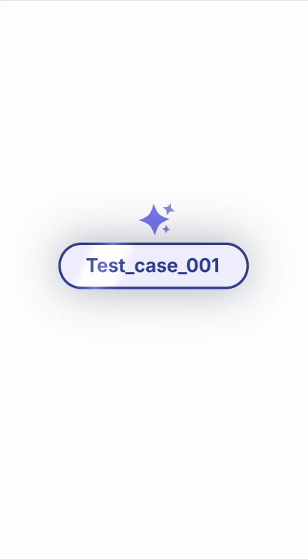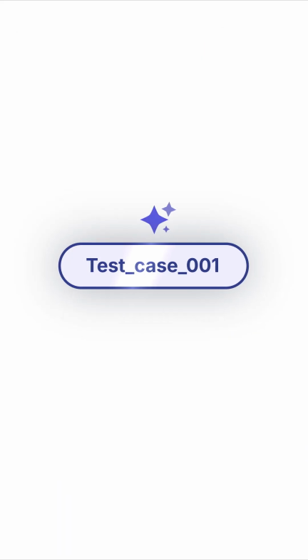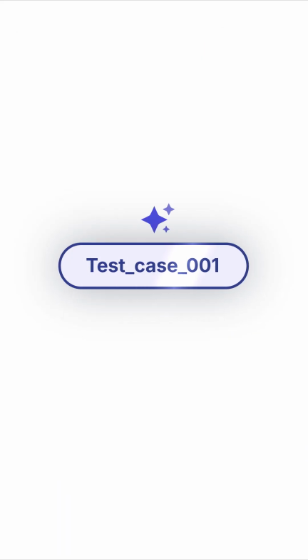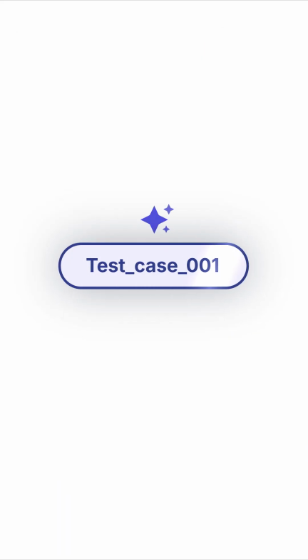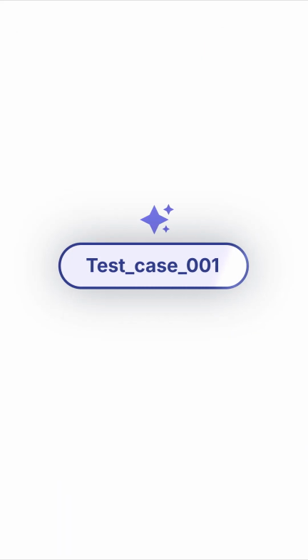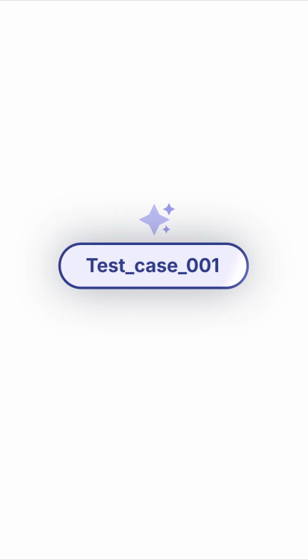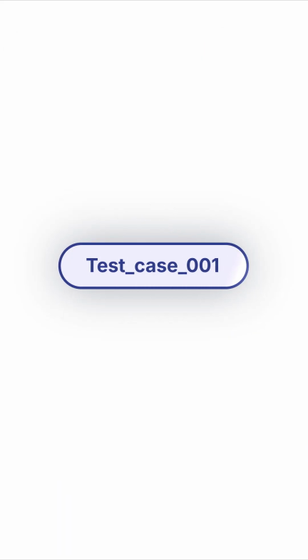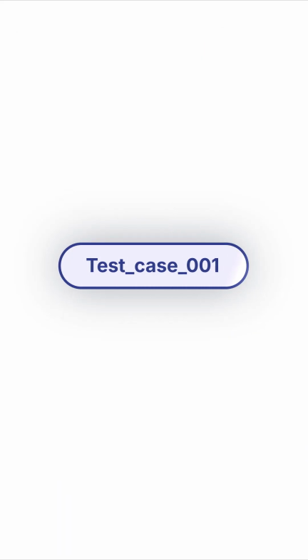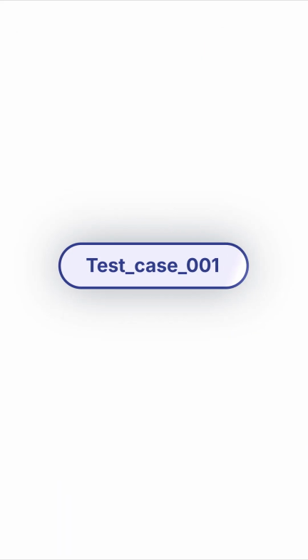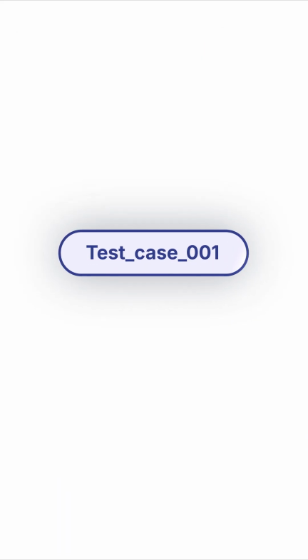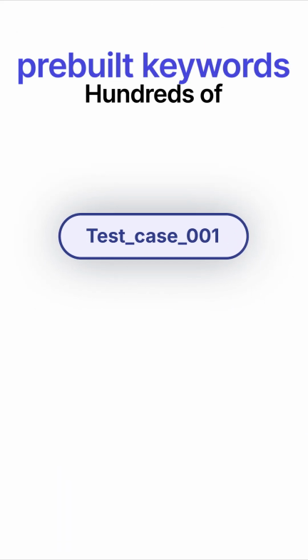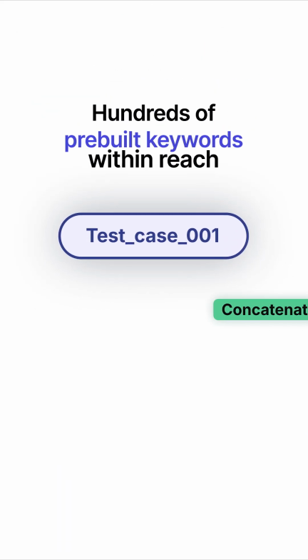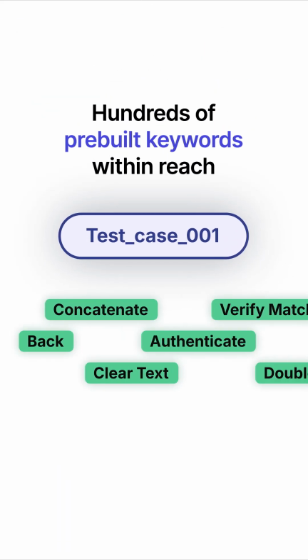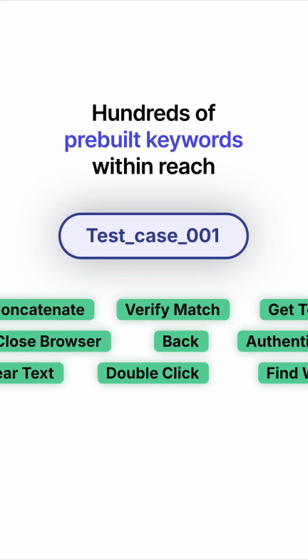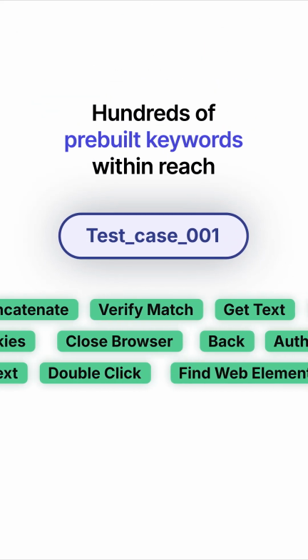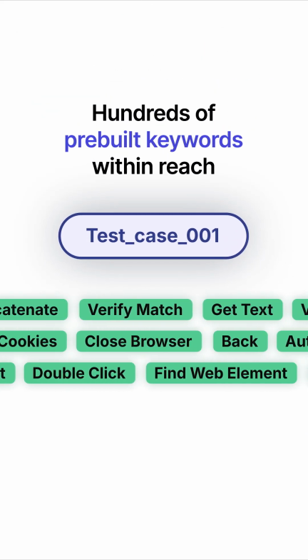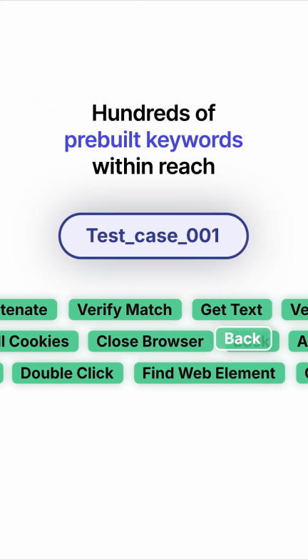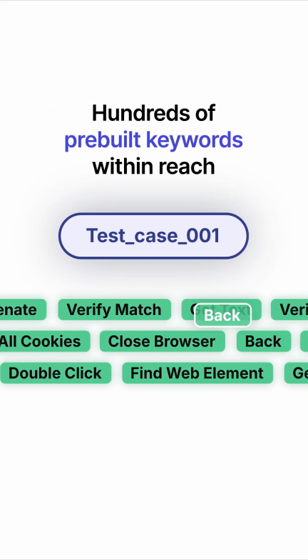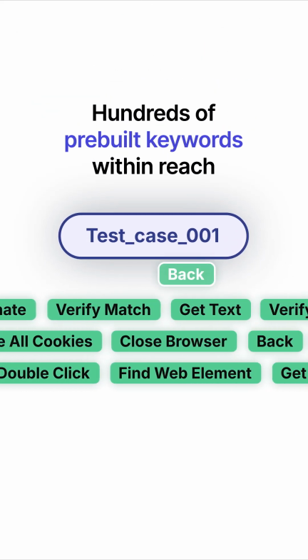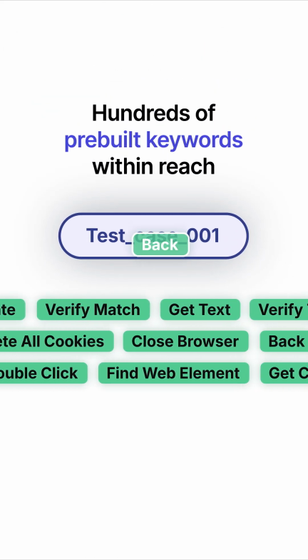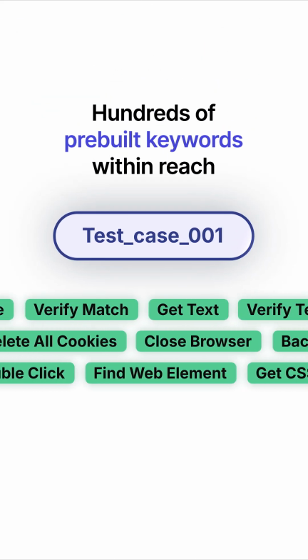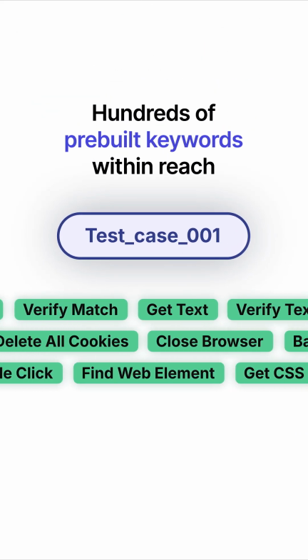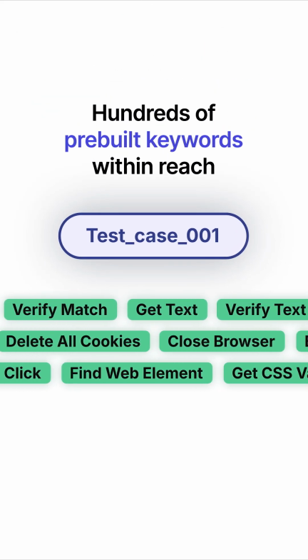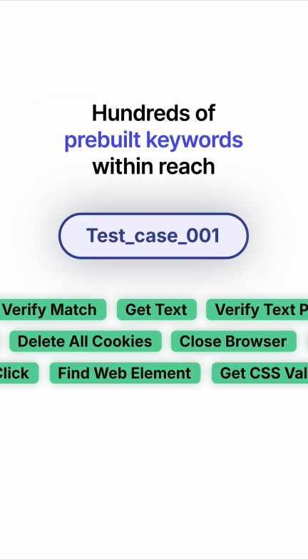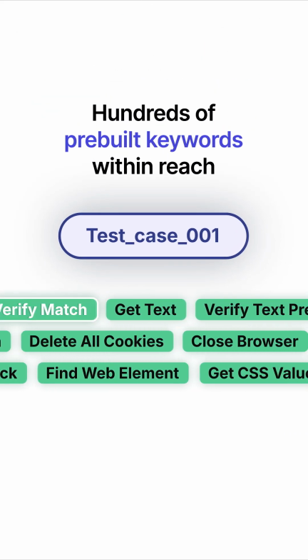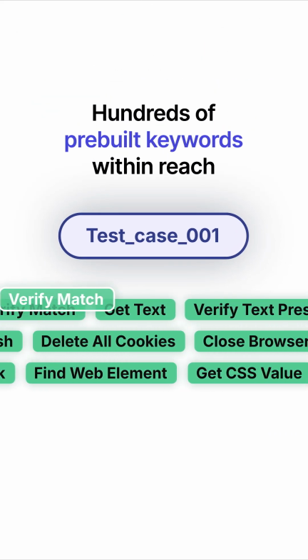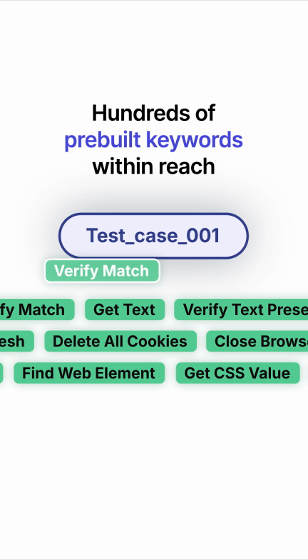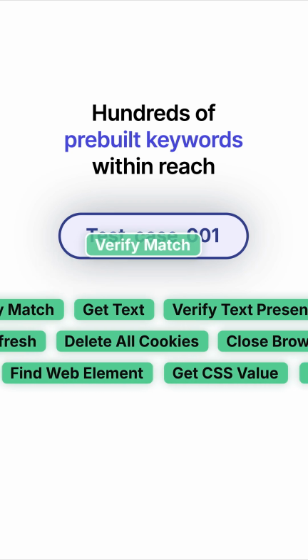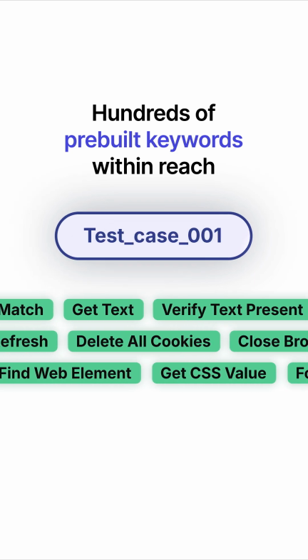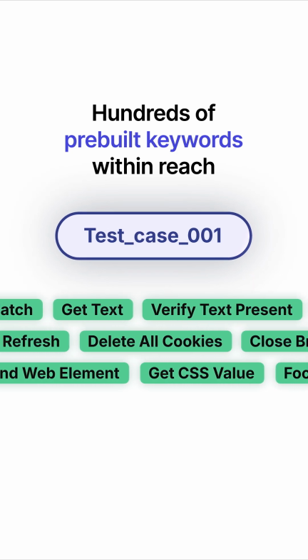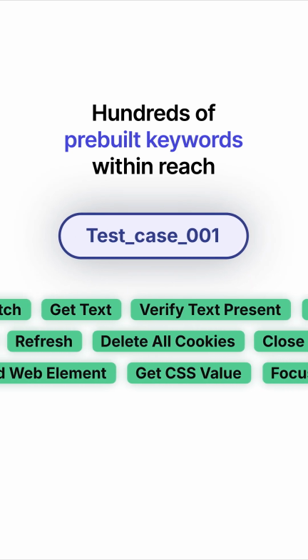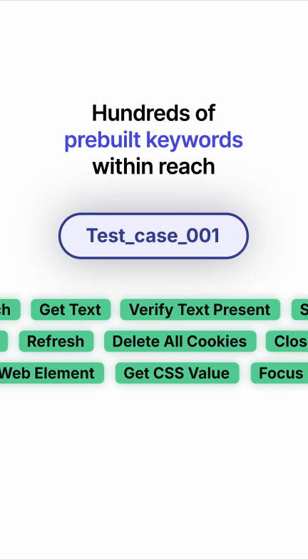Want more customization? Choose from hundreds of pre-built keywords to automate the exact action you want.